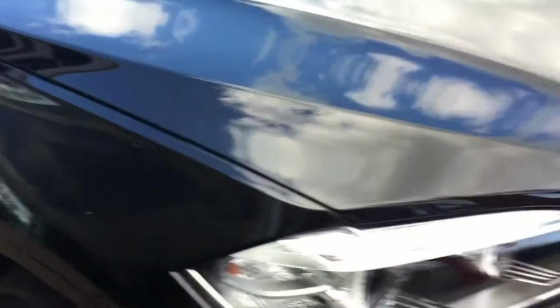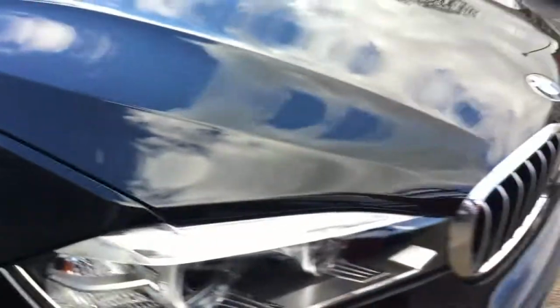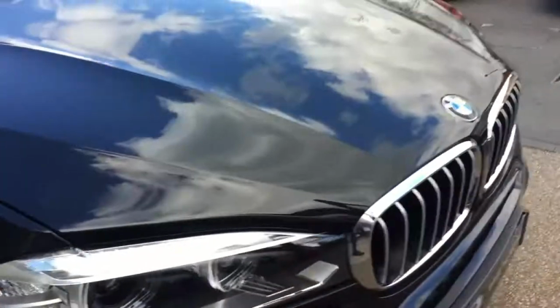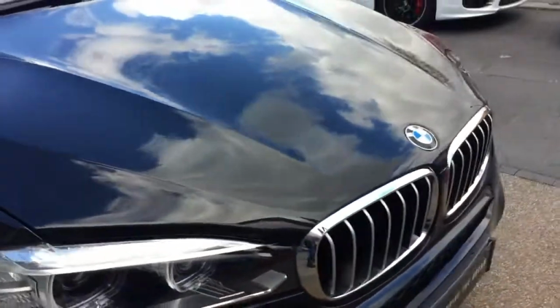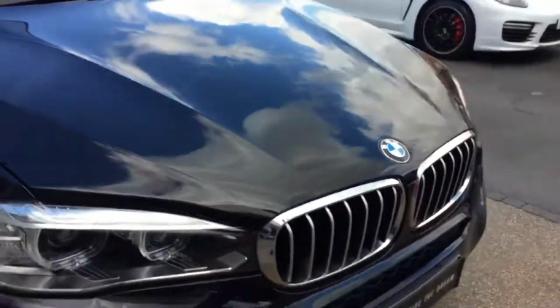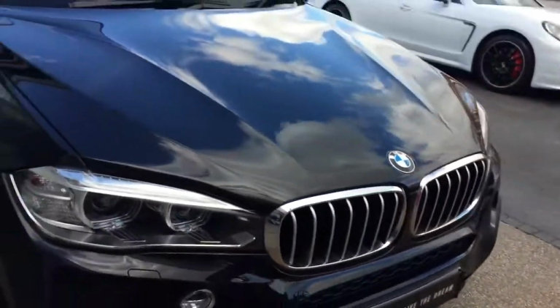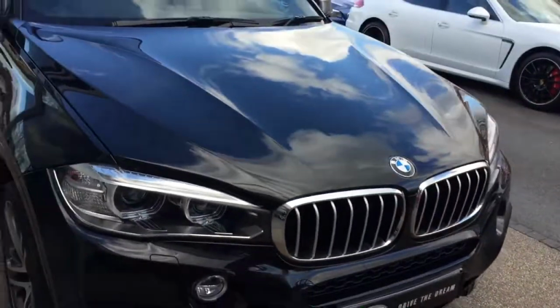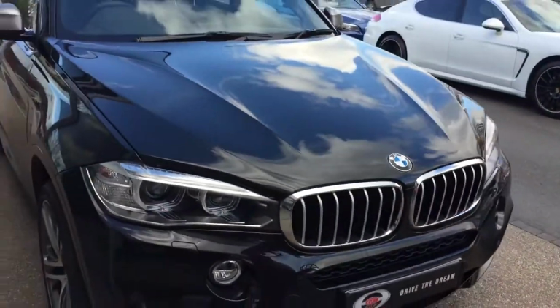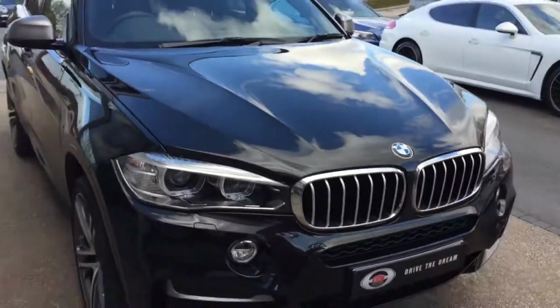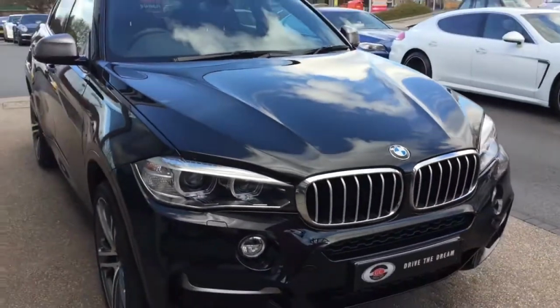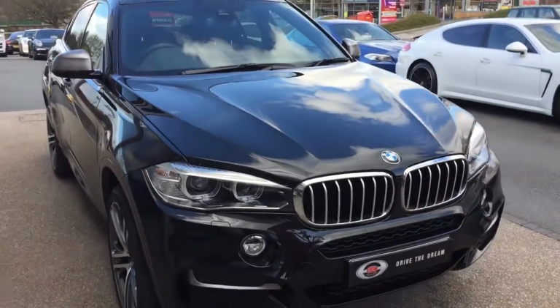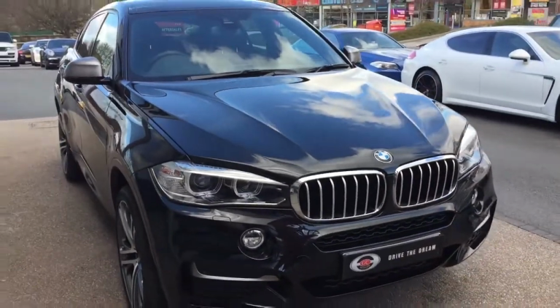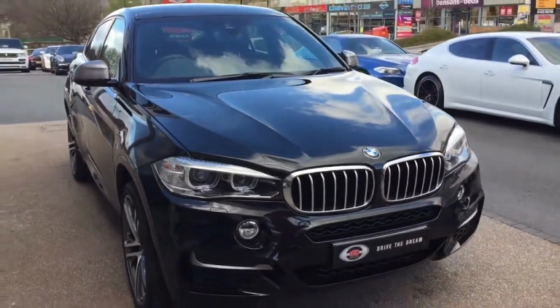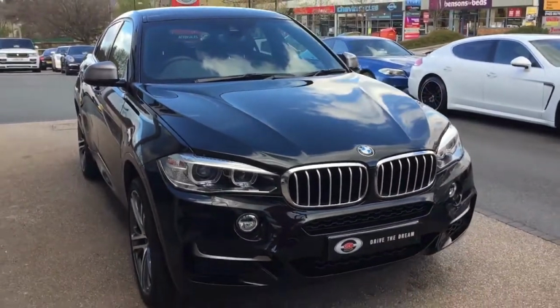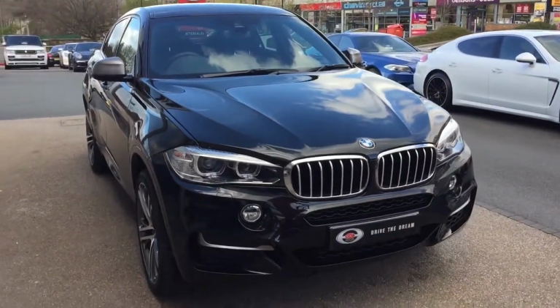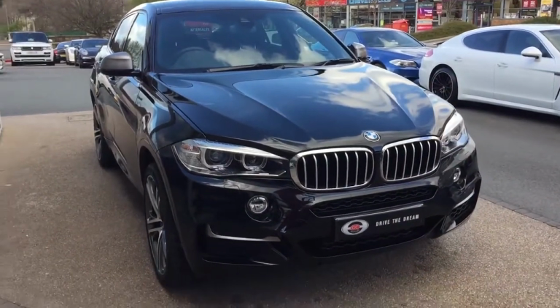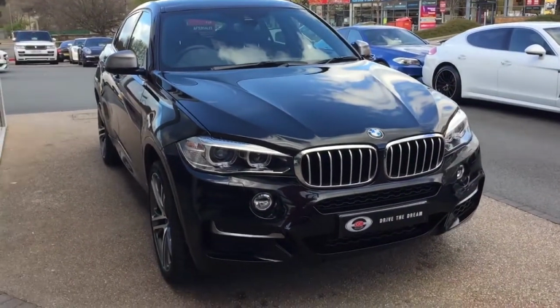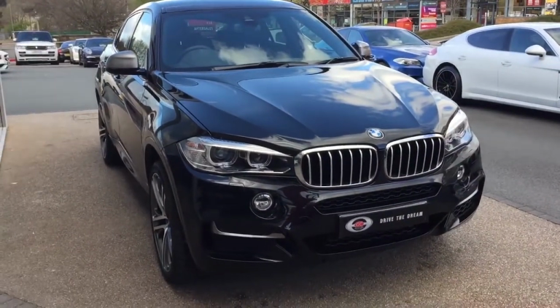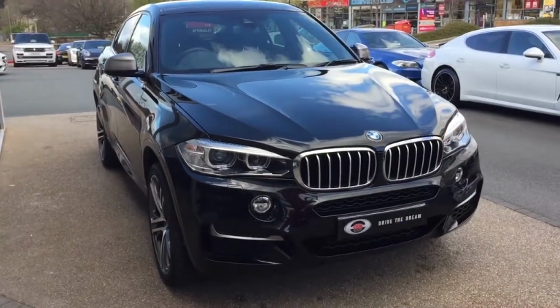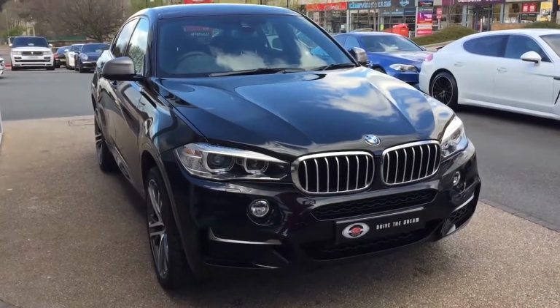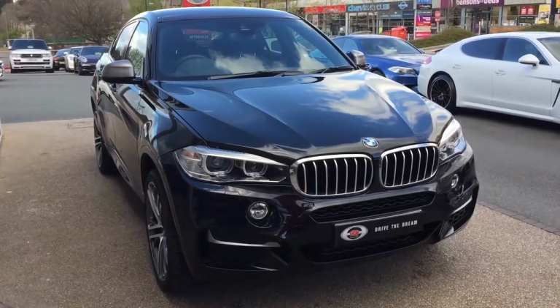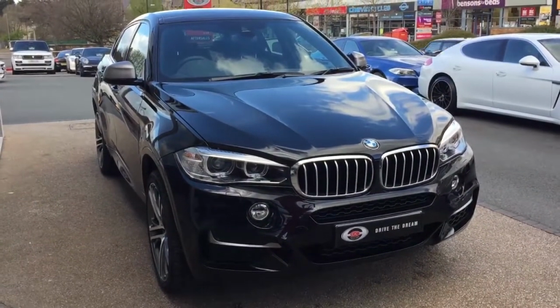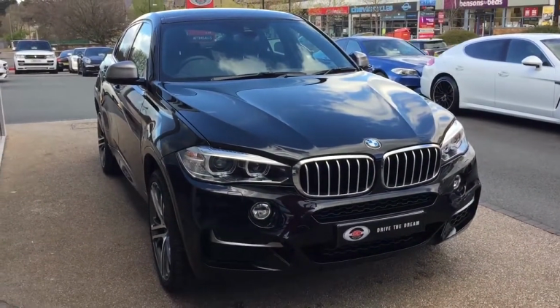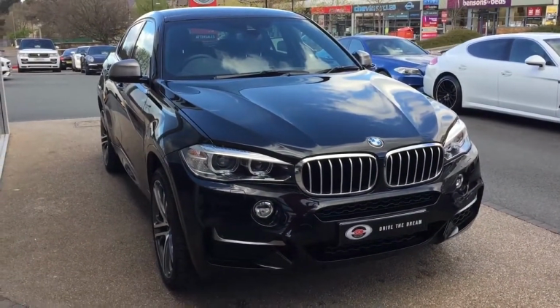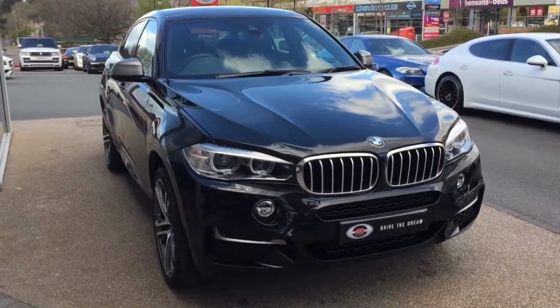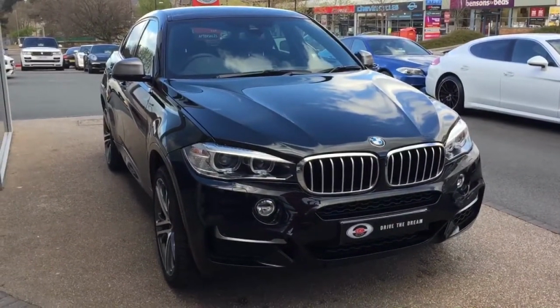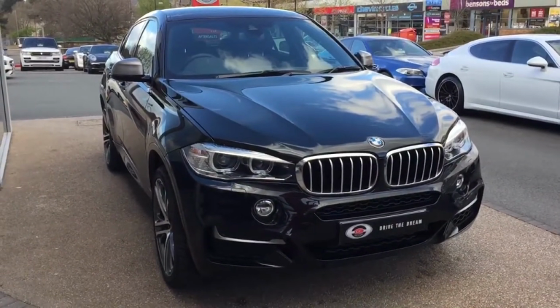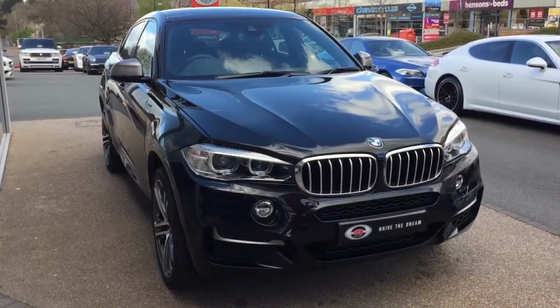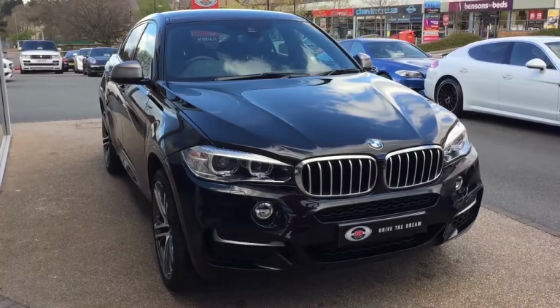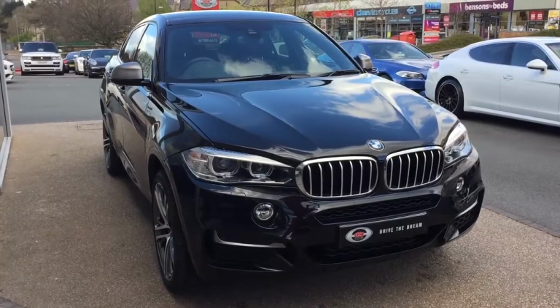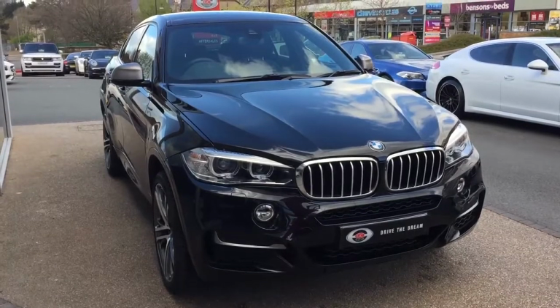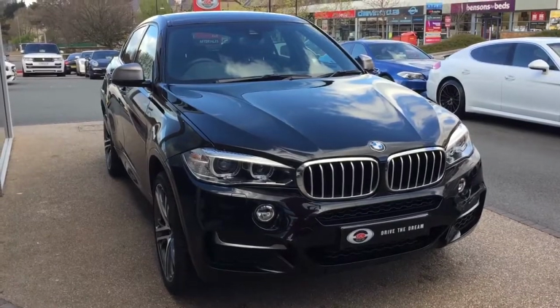Well, I hope you enjoyed the walkaround of this BMW X6, and we look forward to hearing back from you very soon.